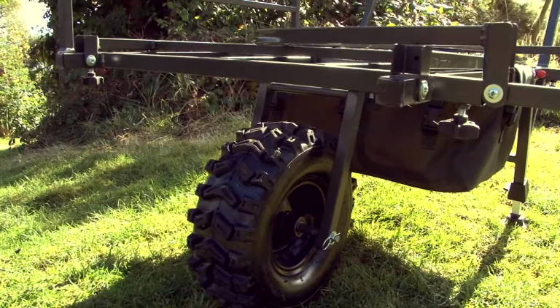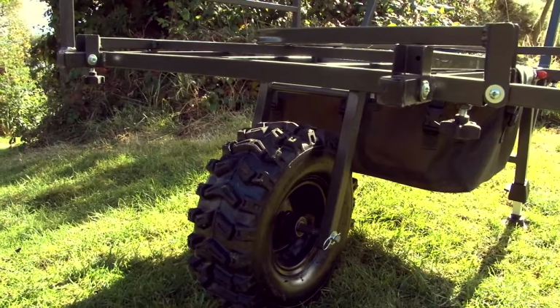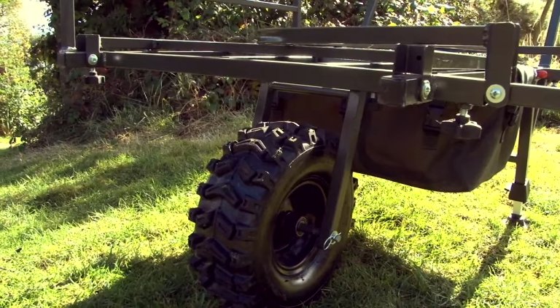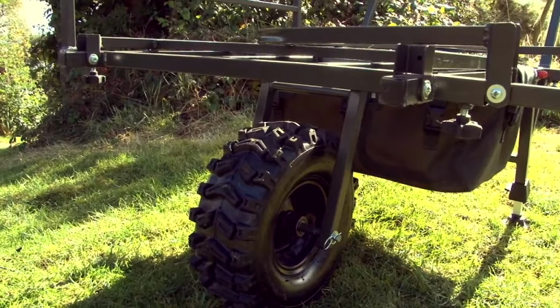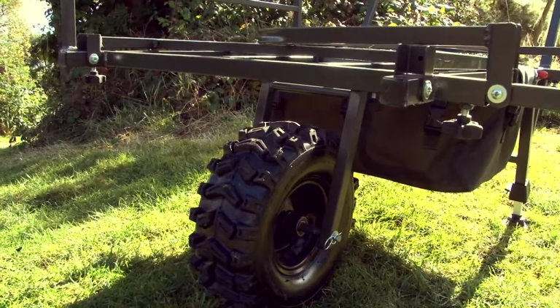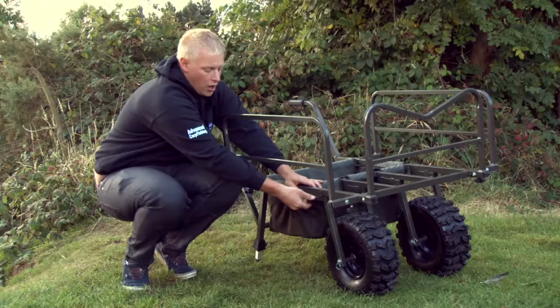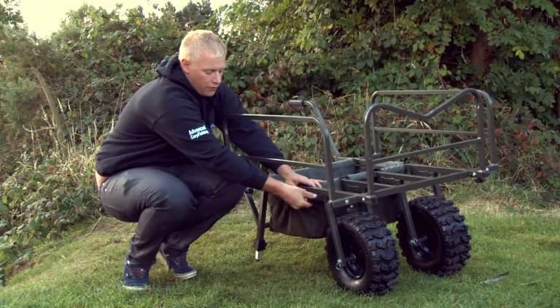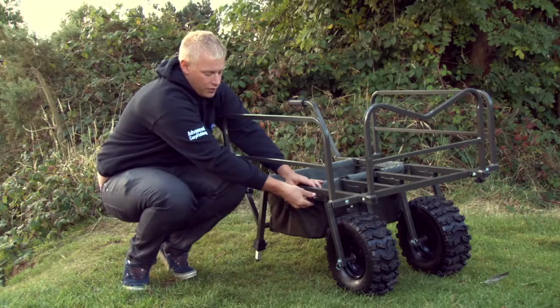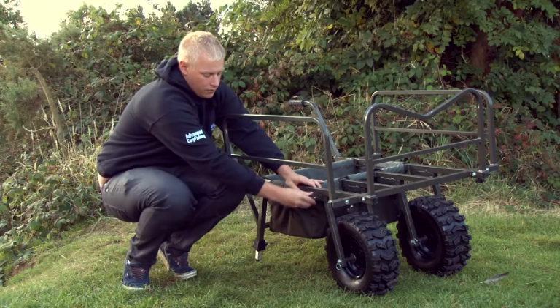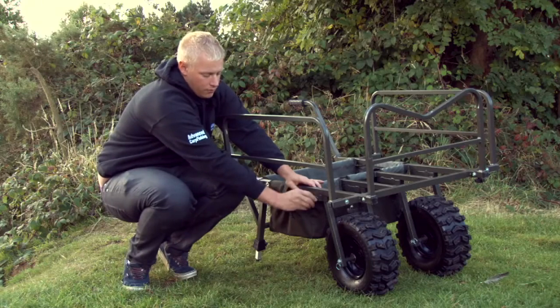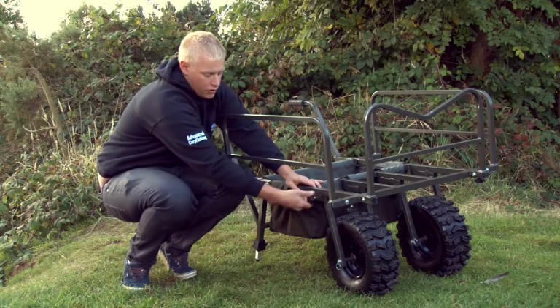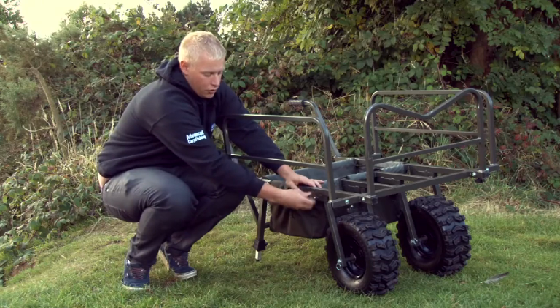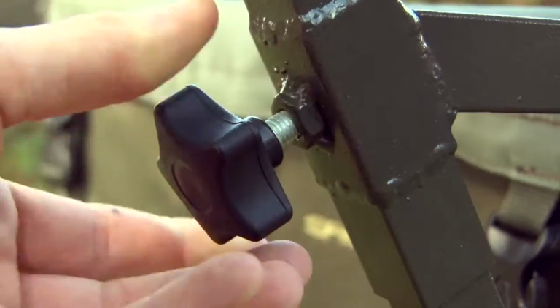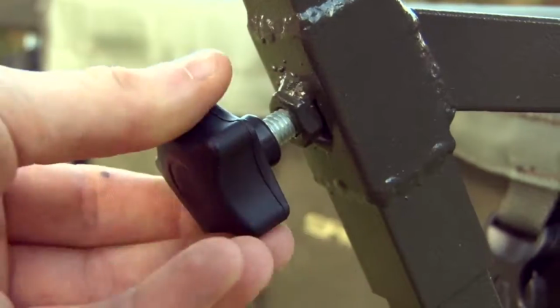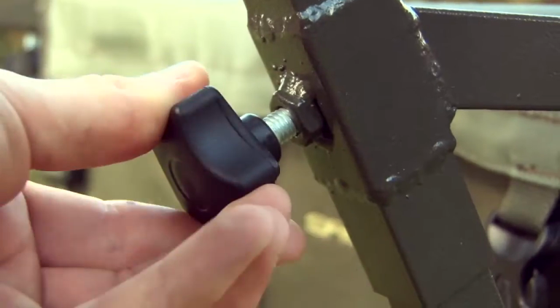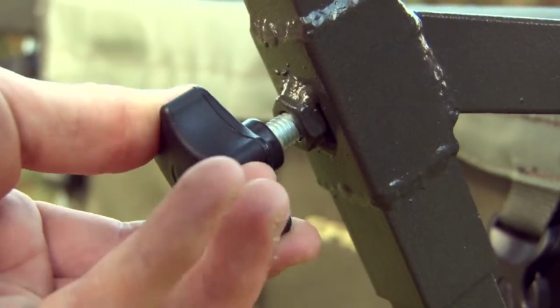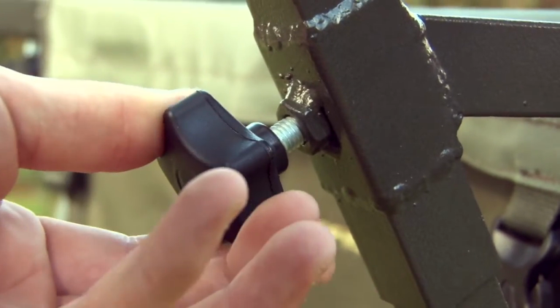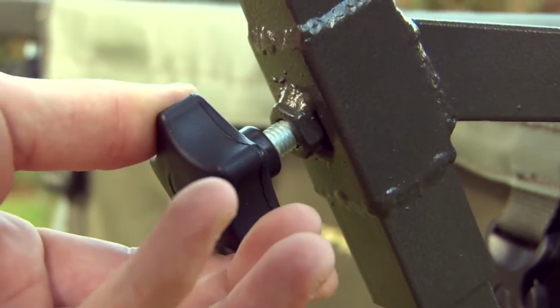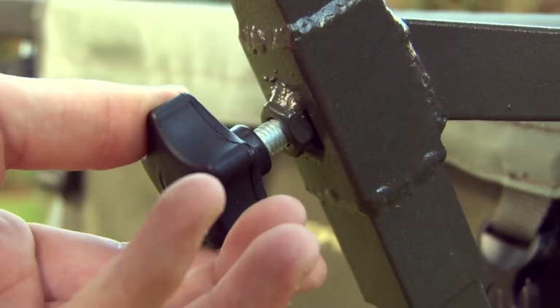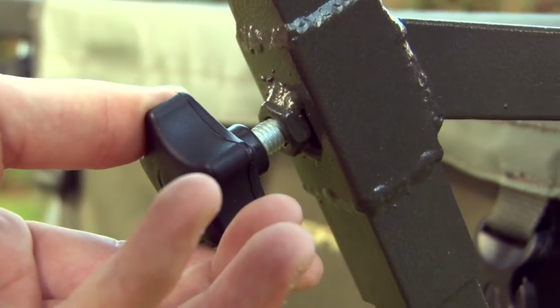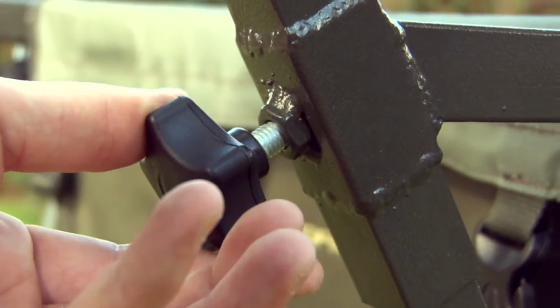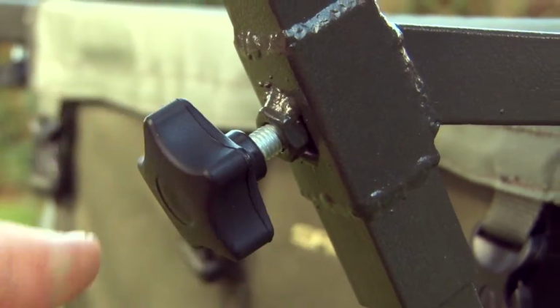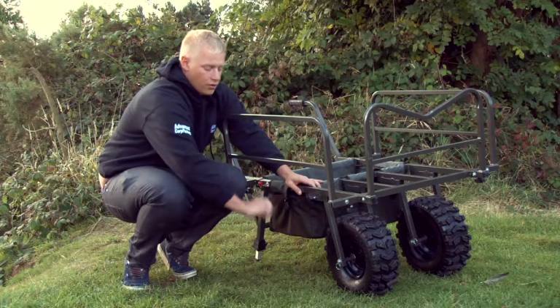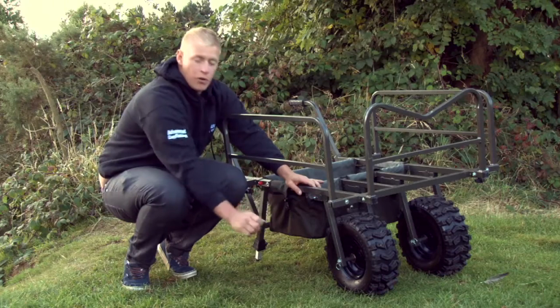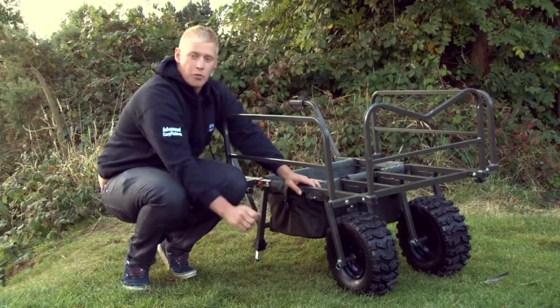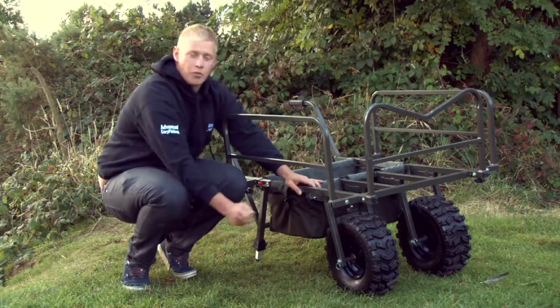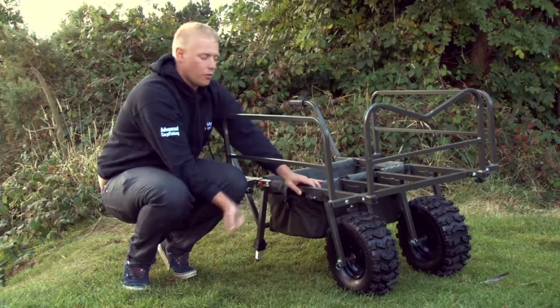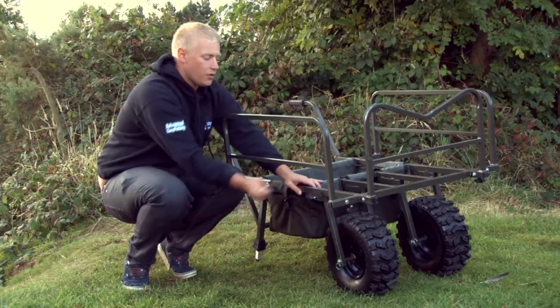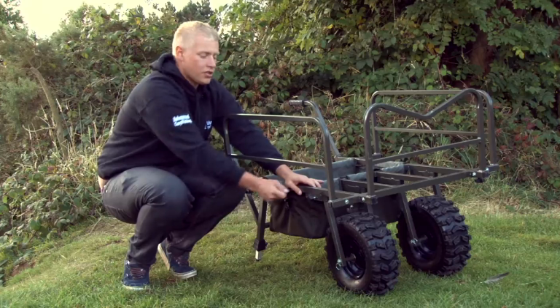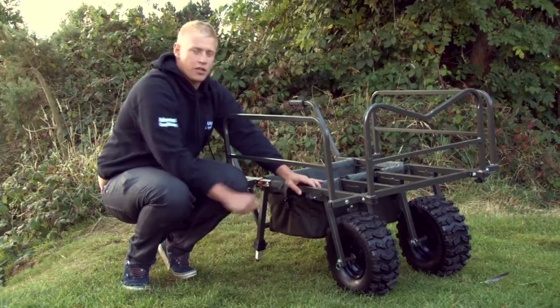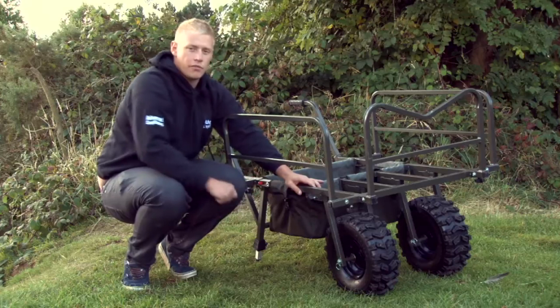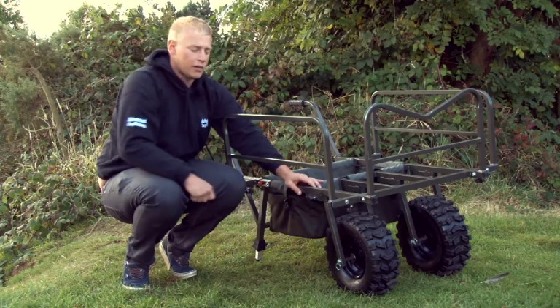Just a simple turn of this screw here, either side, the wheels pop up and you can change and rearrange them.